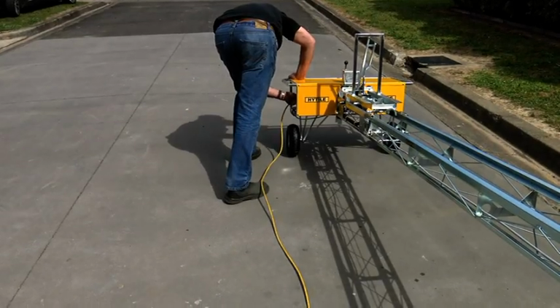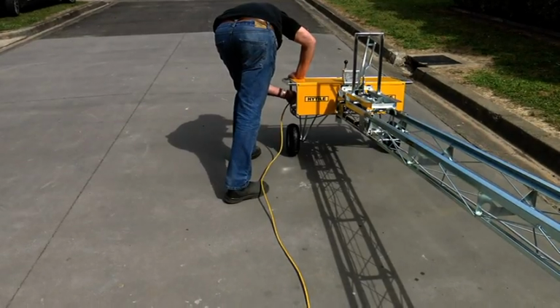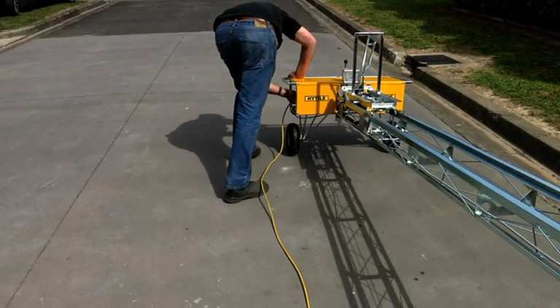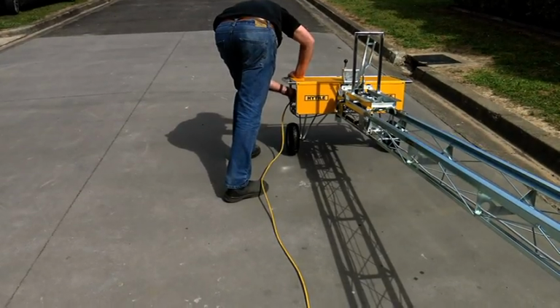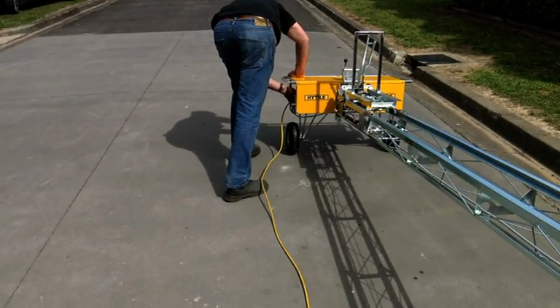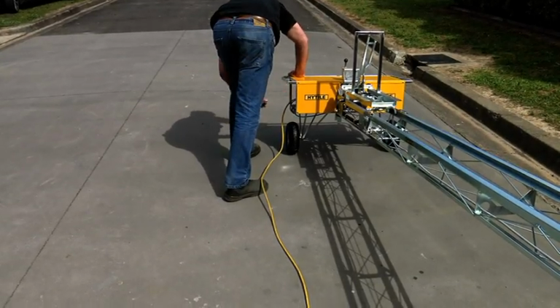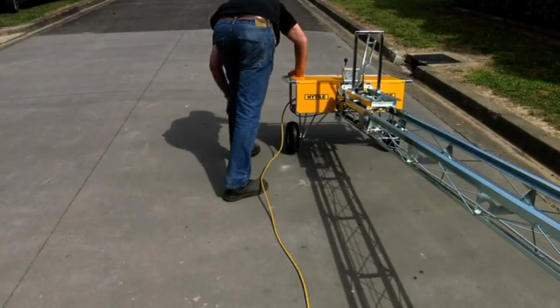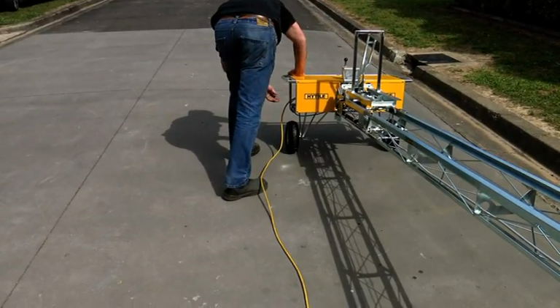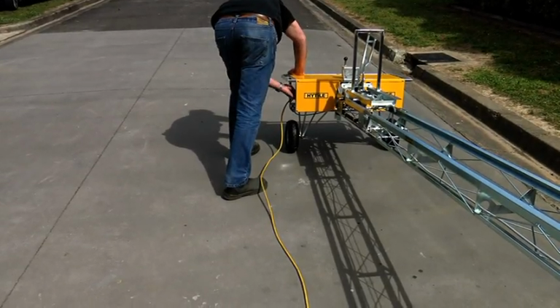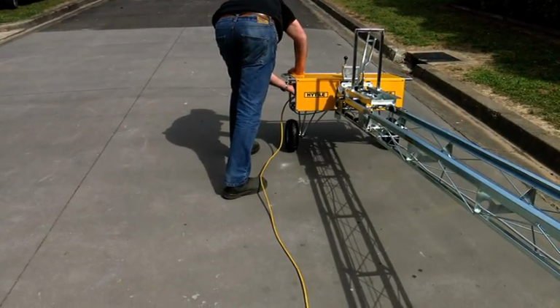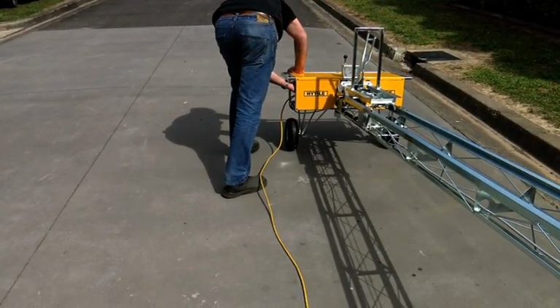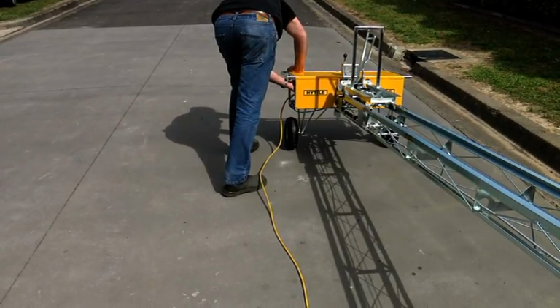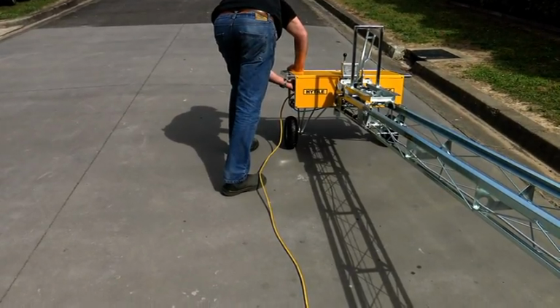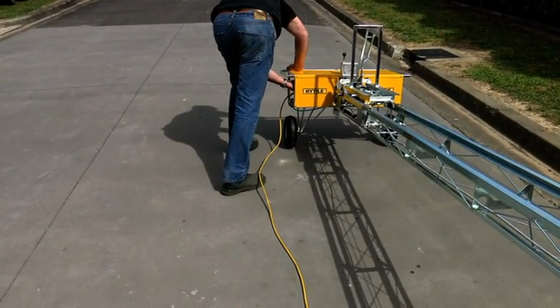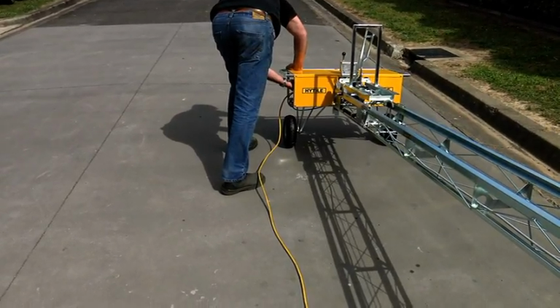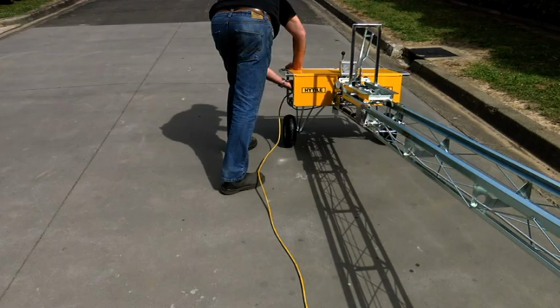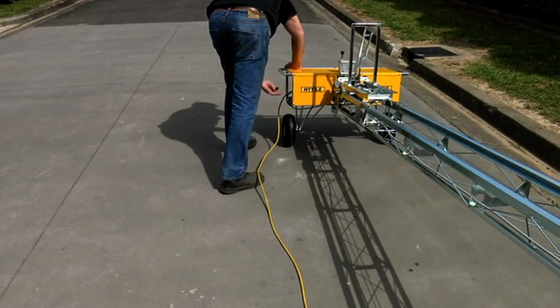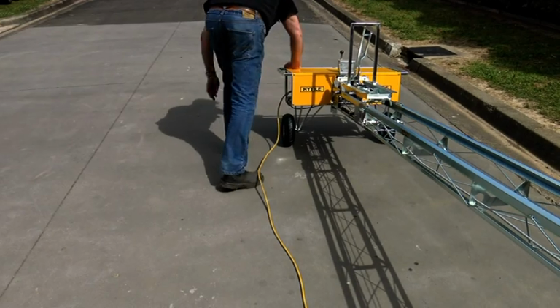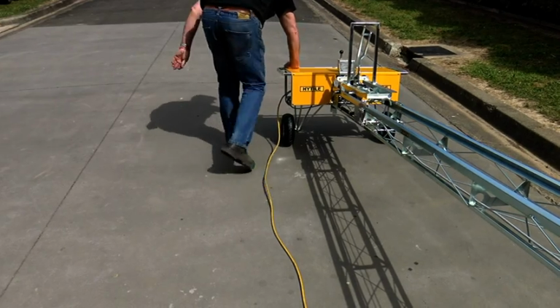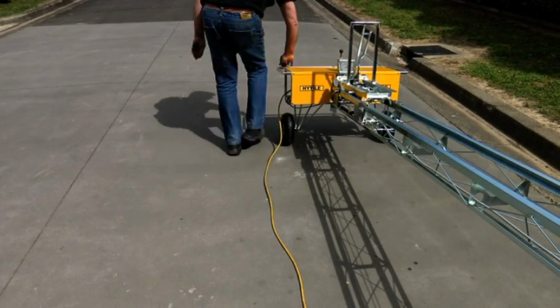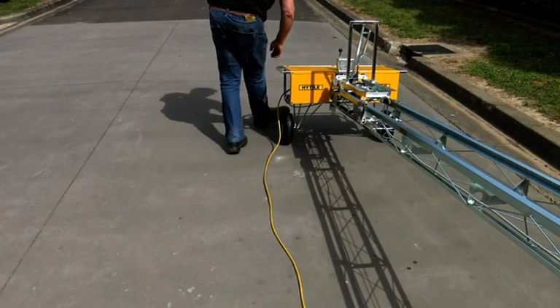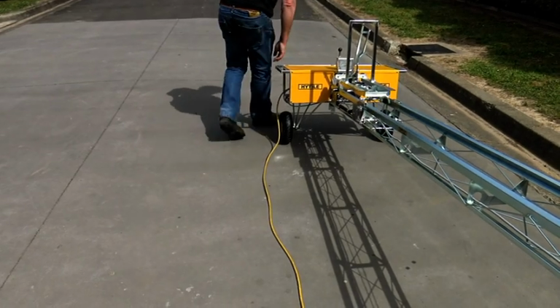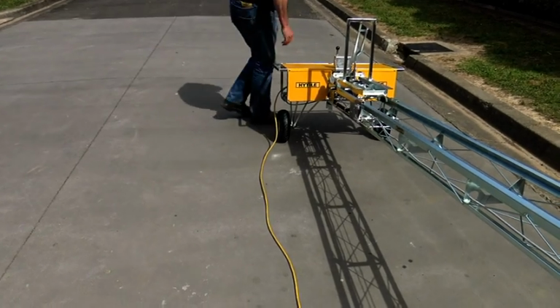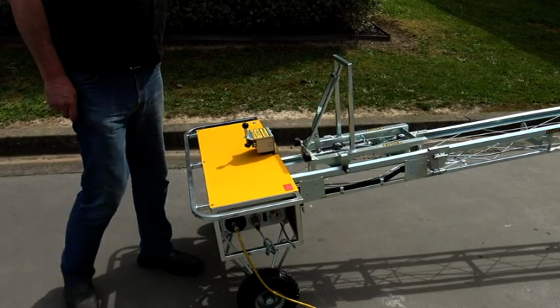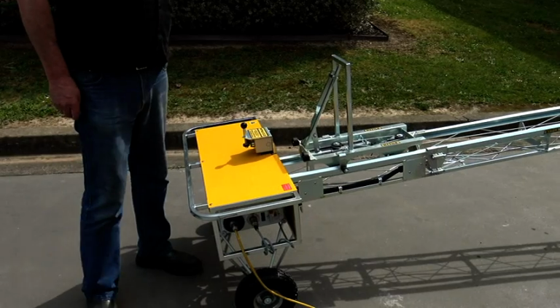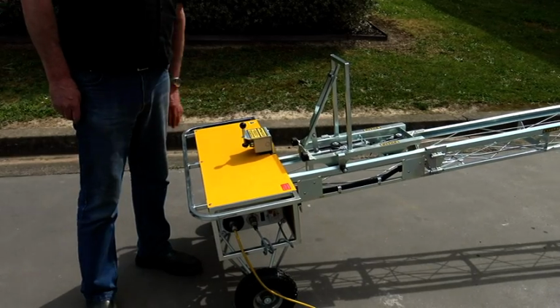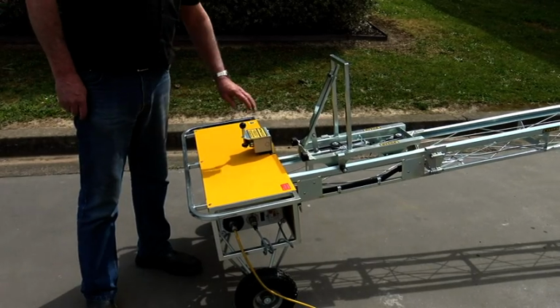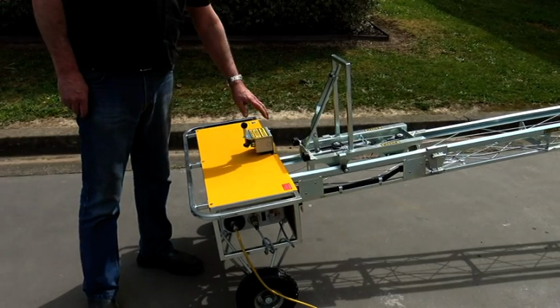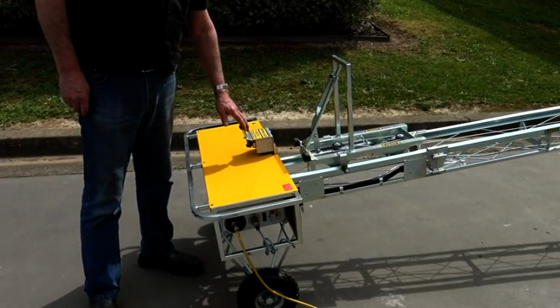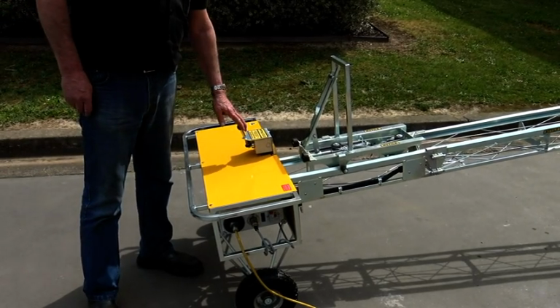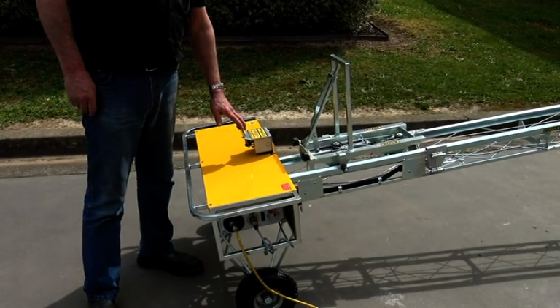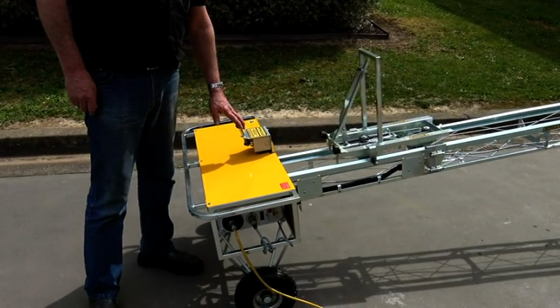Plug in the power supply, switch on, and you are ready to load.